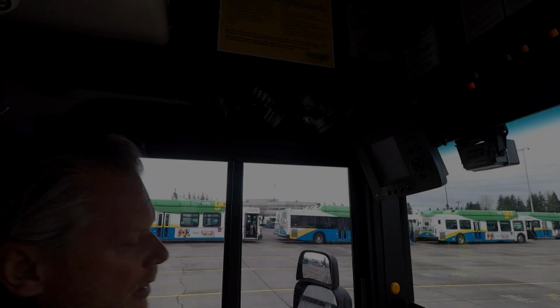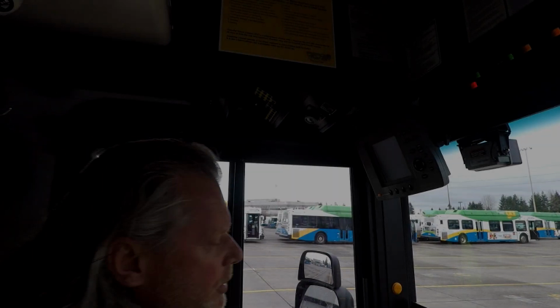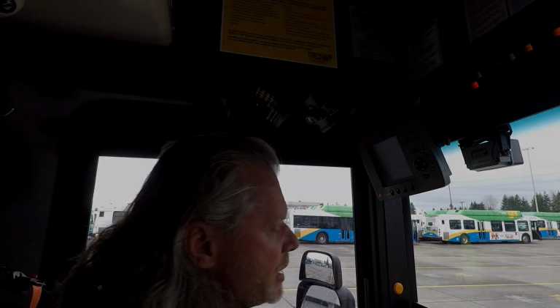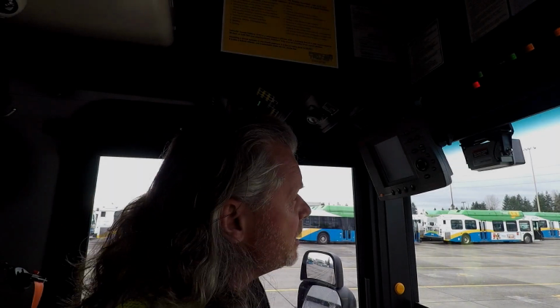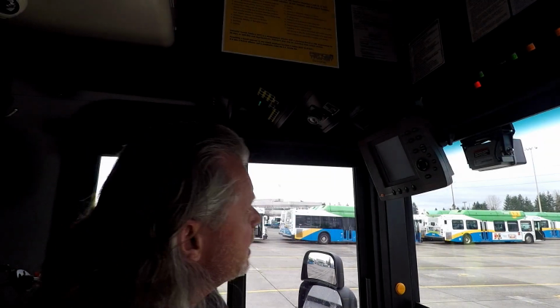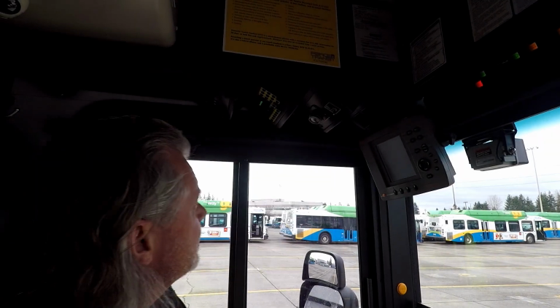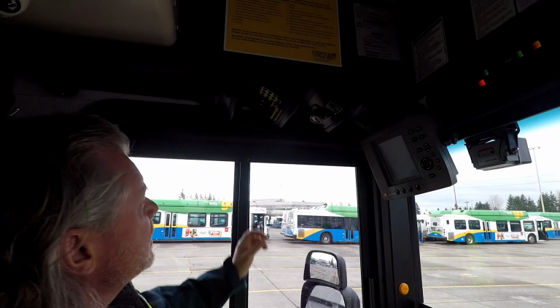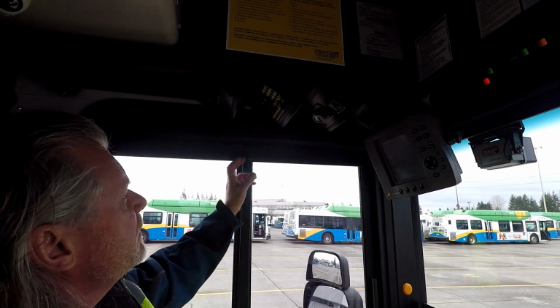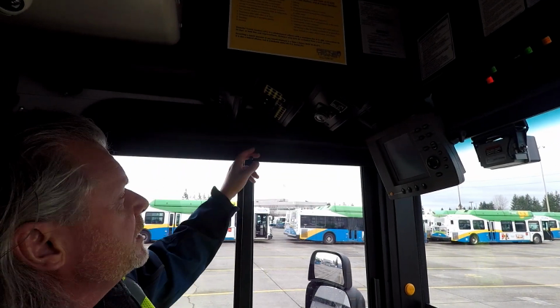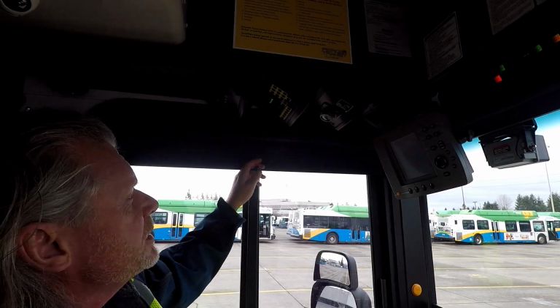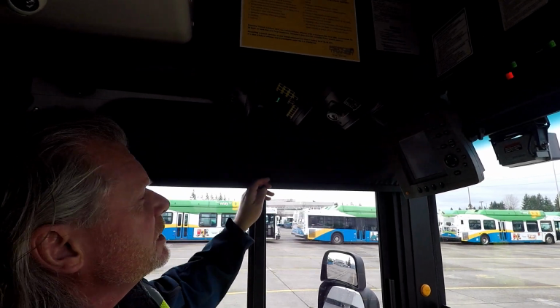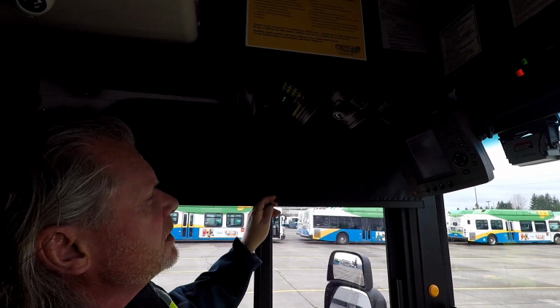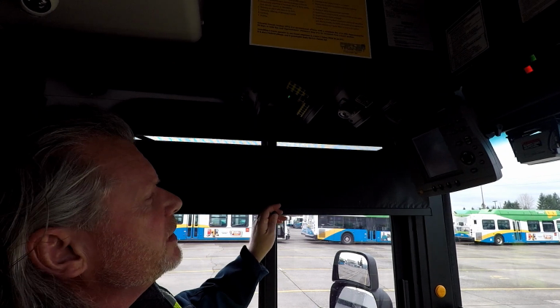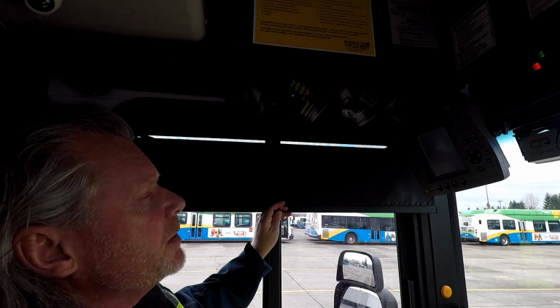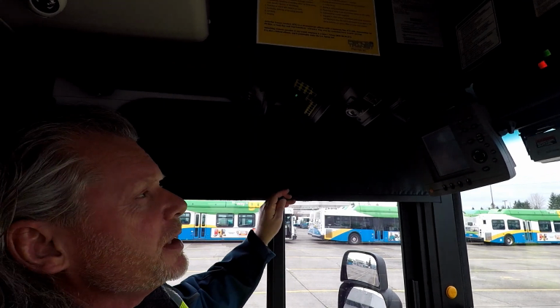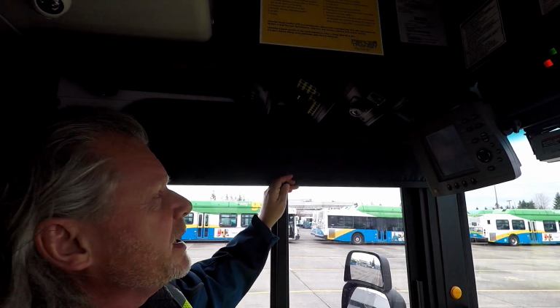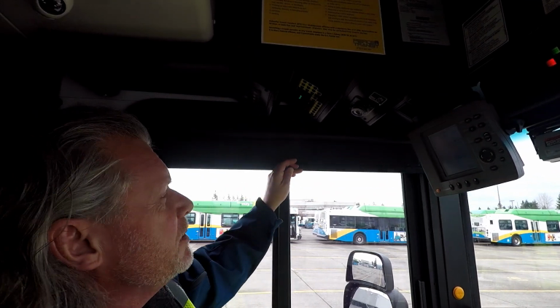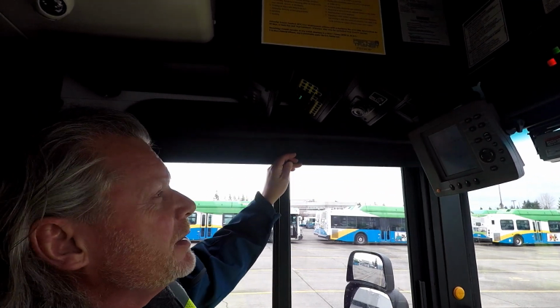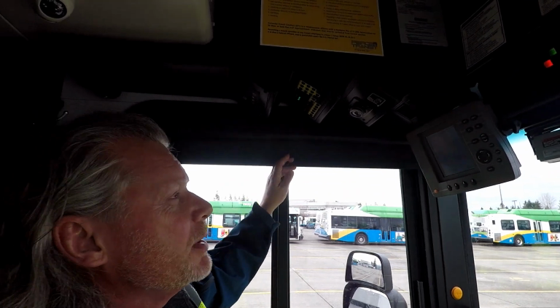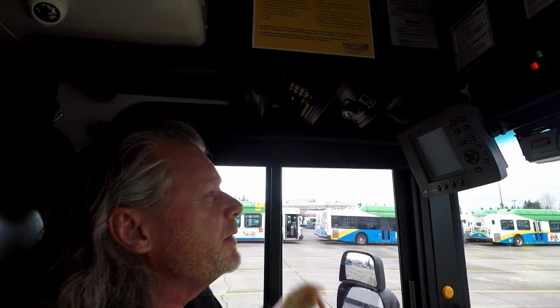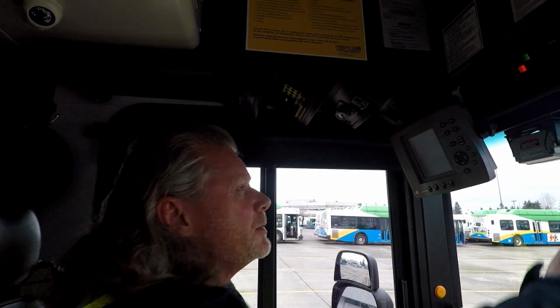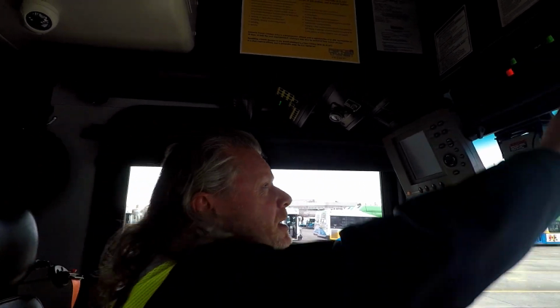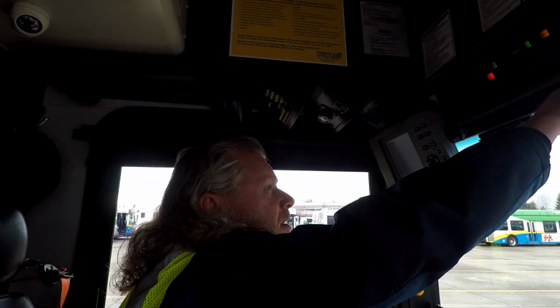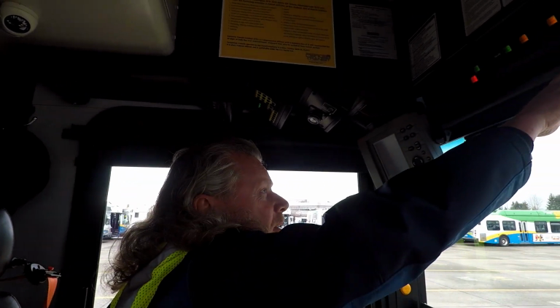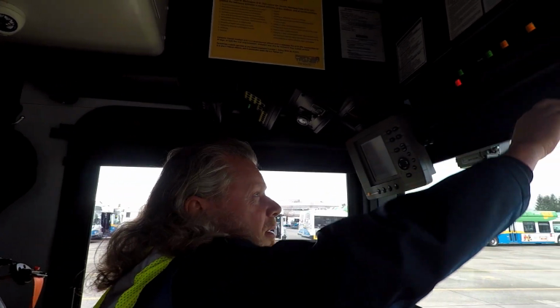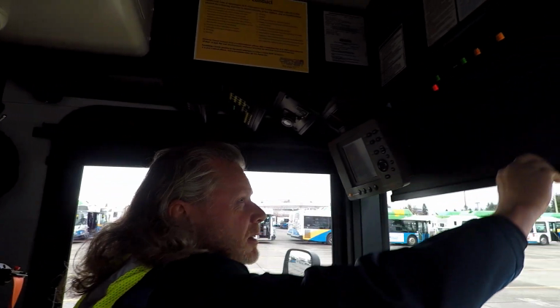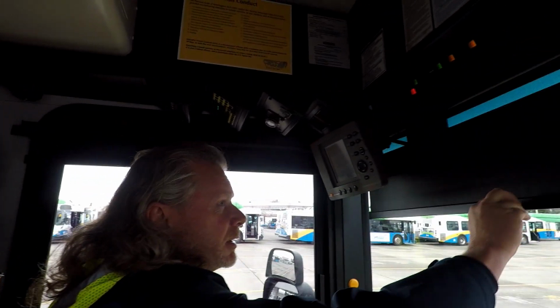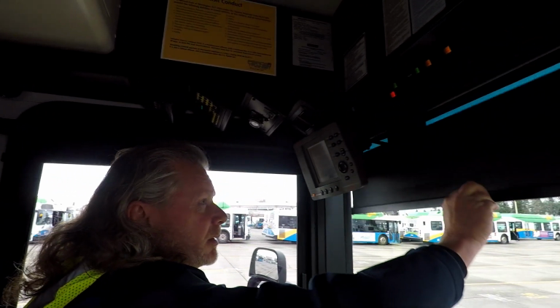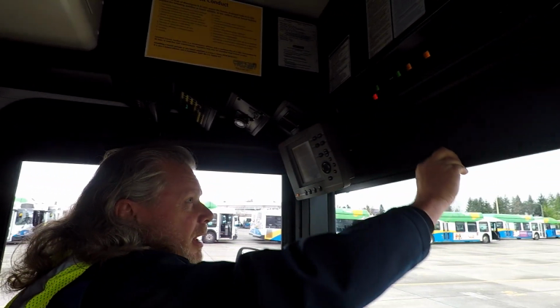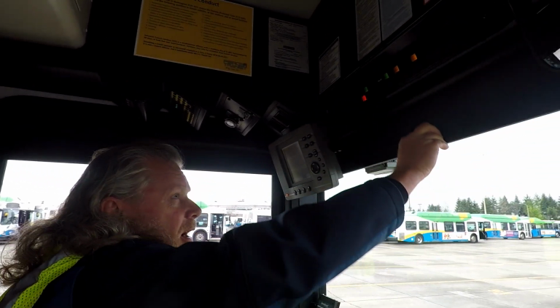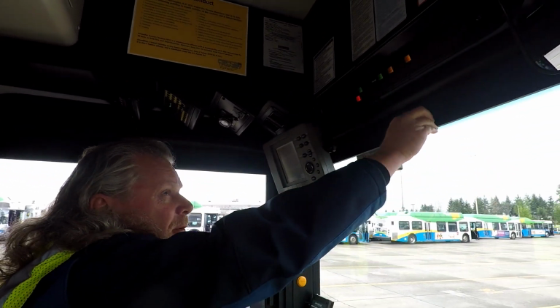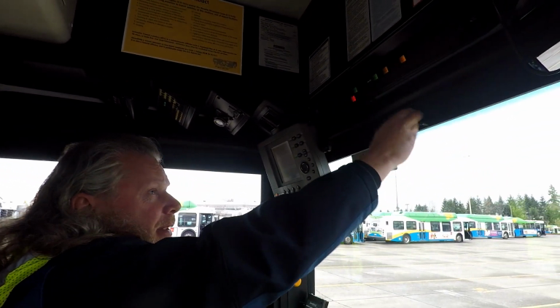You also want to be checking your sun visors — you never know when the sun might come out and you want those working. These are working, and you want to know how to operate them.